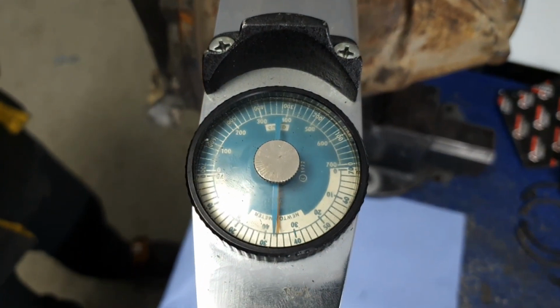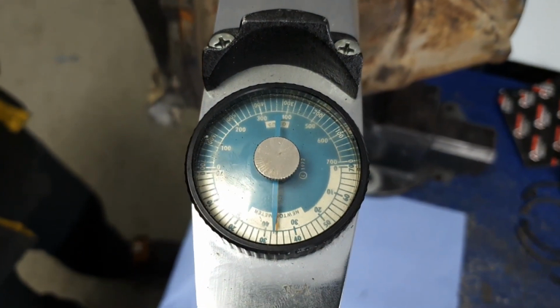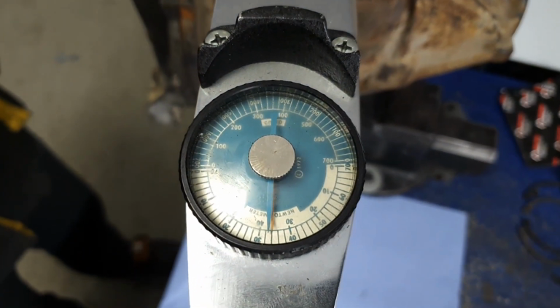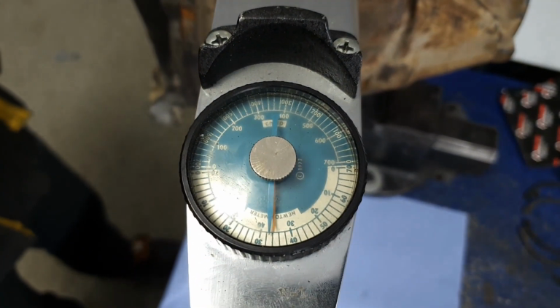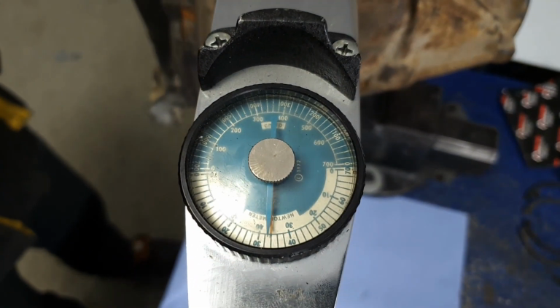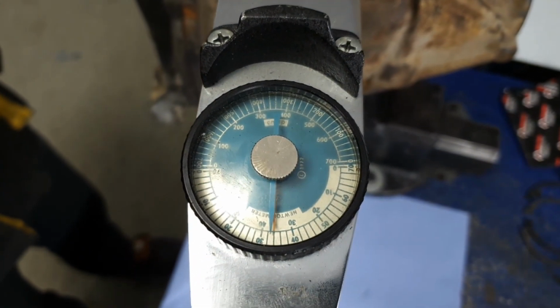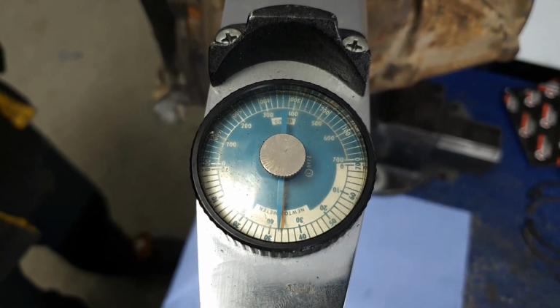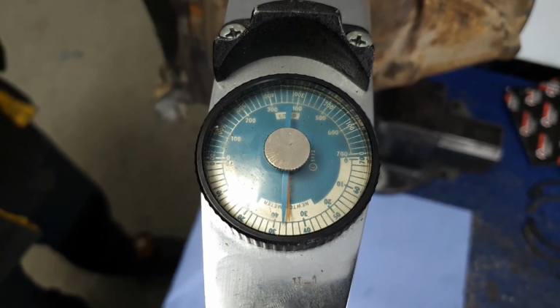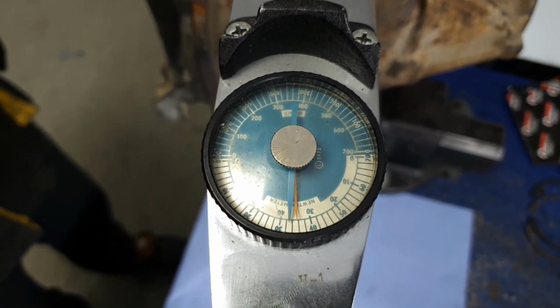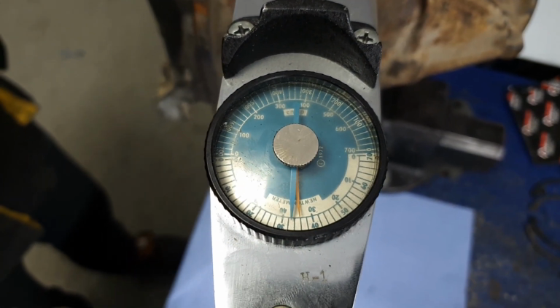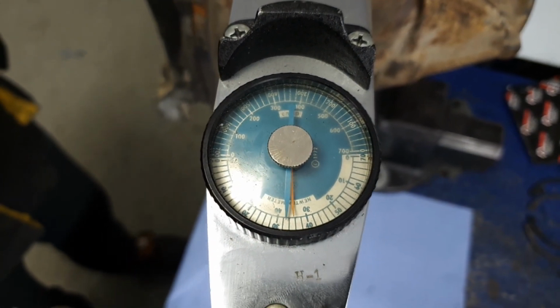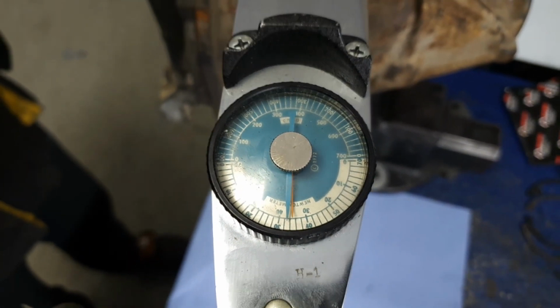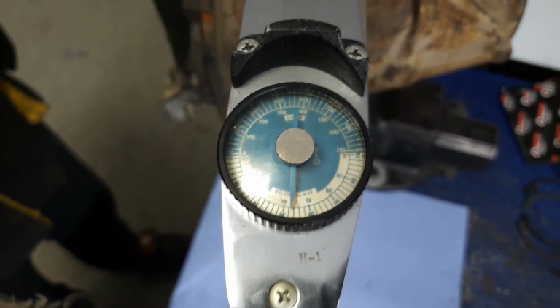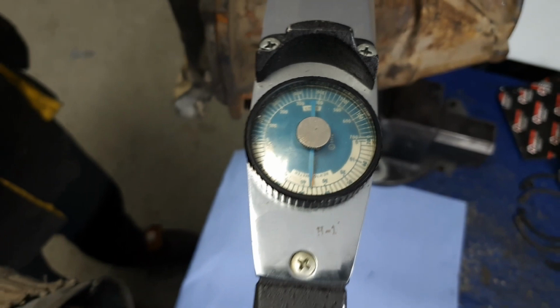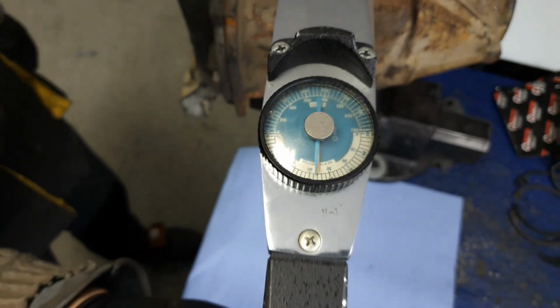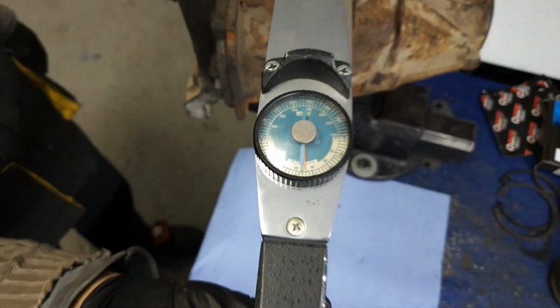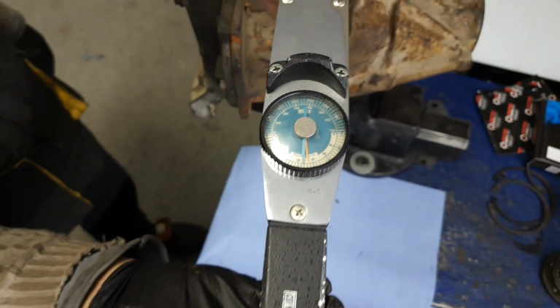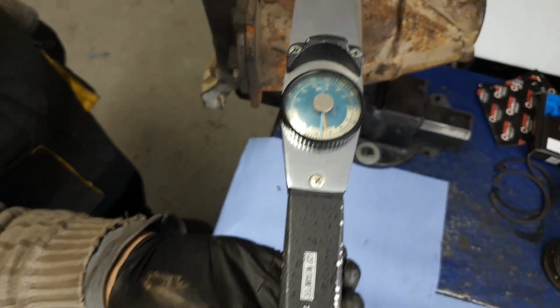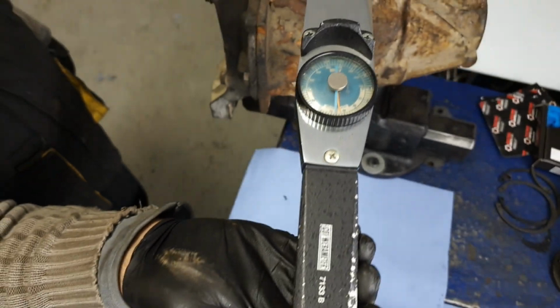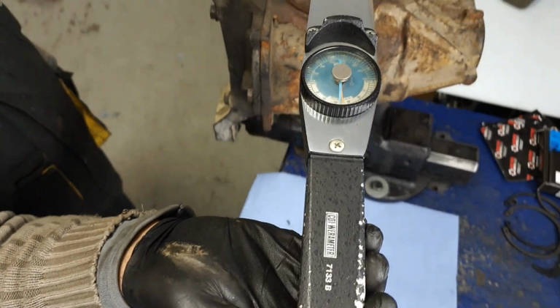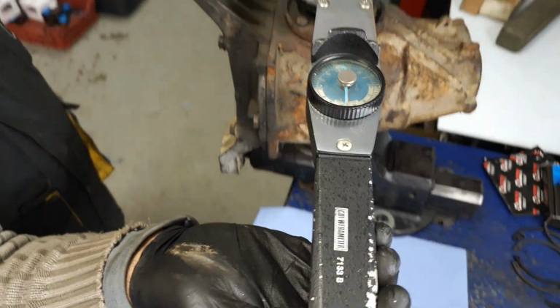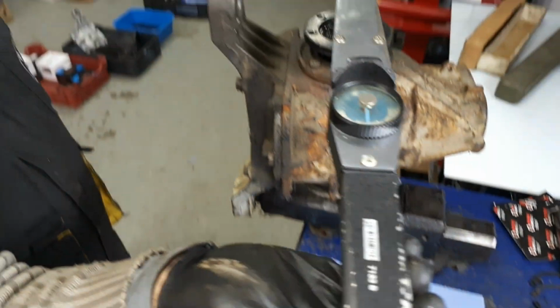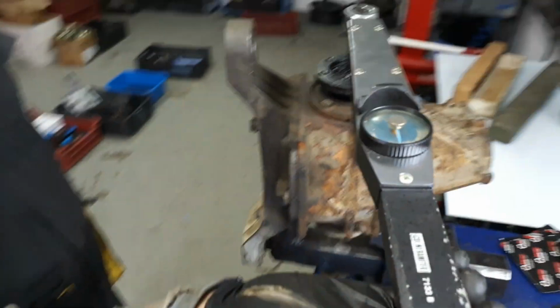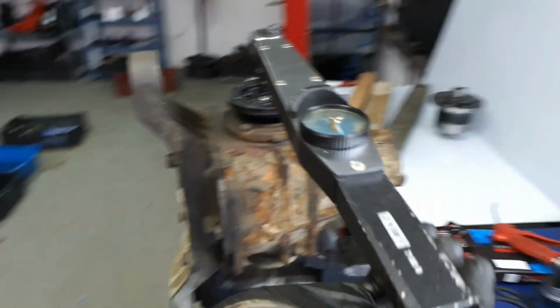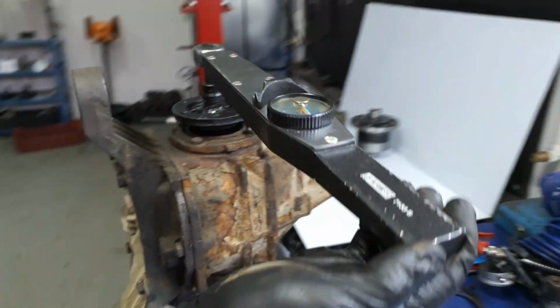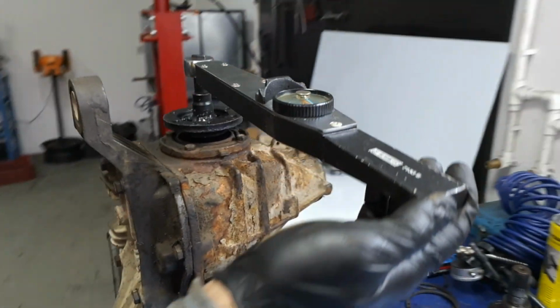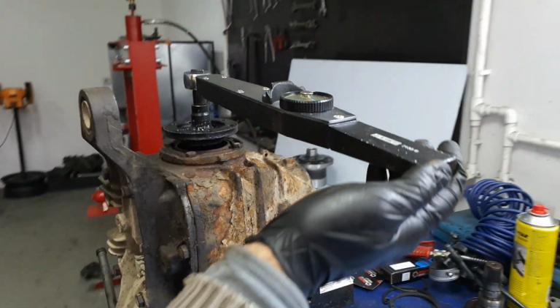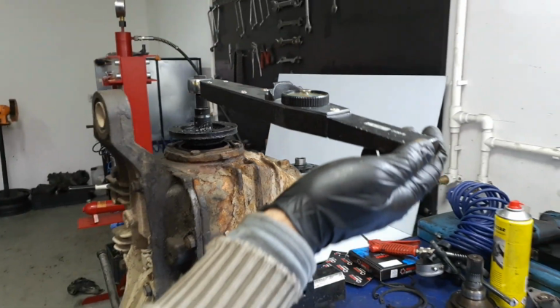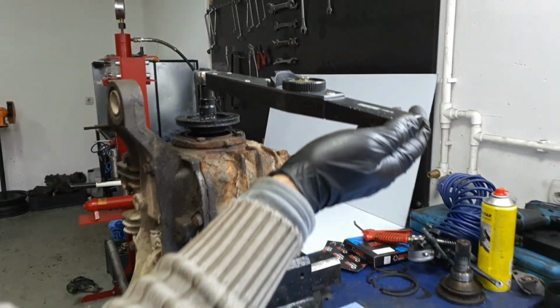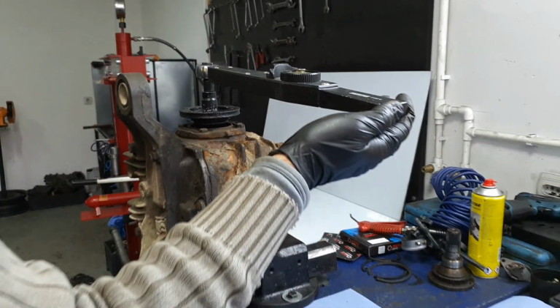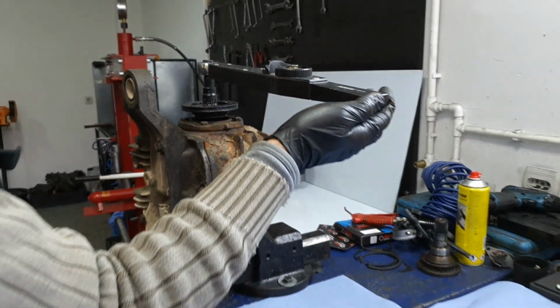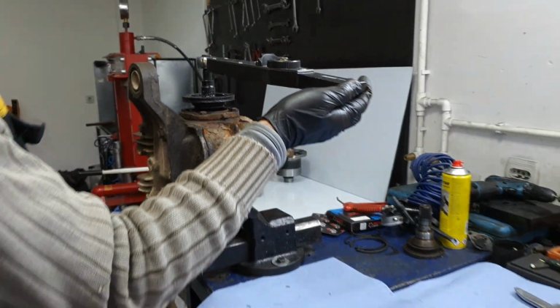This one reads 38 Nm, which is too low, so the clutches need to be replaced. You can also look up the values specified for your diff — below which clutches need to be replaced with new ones.